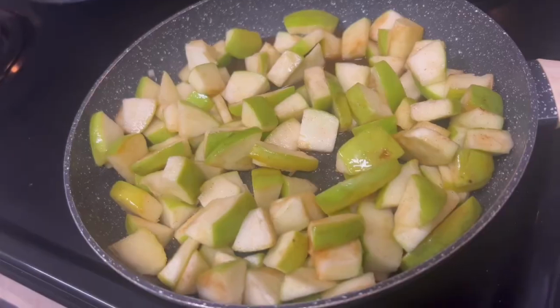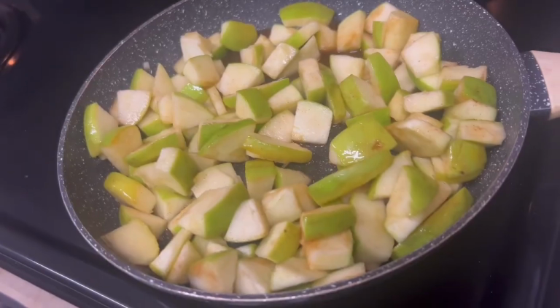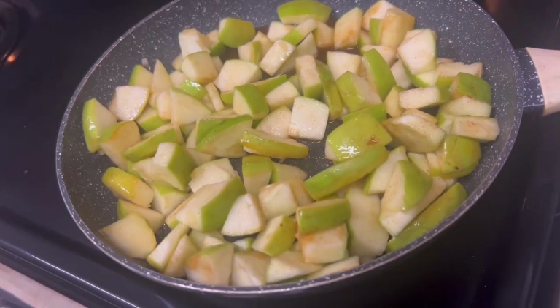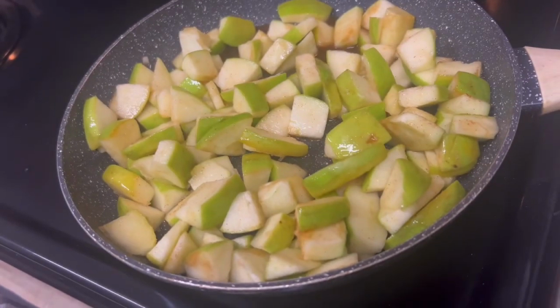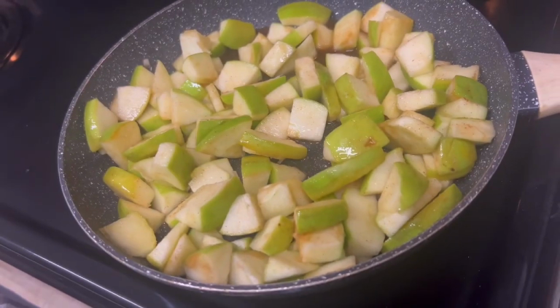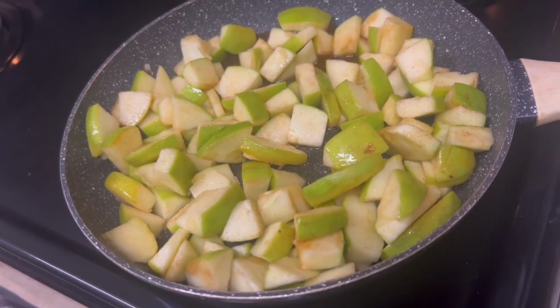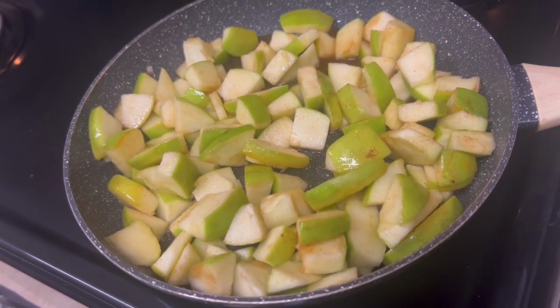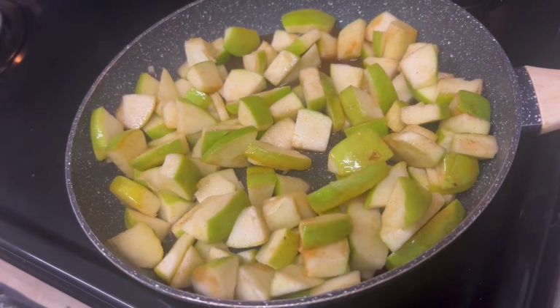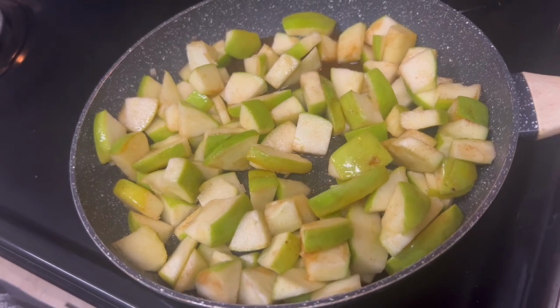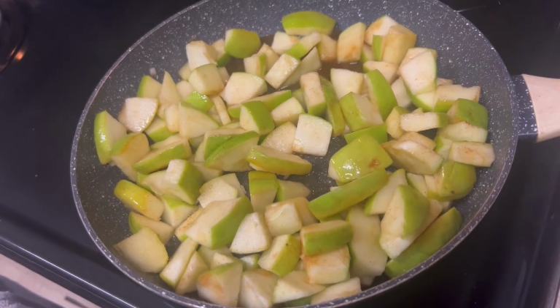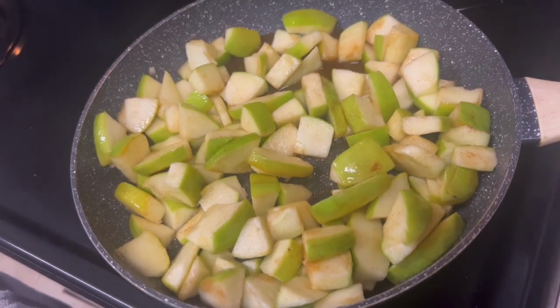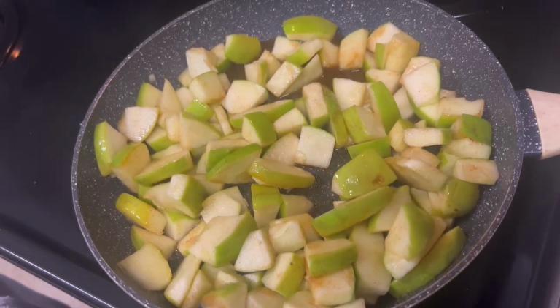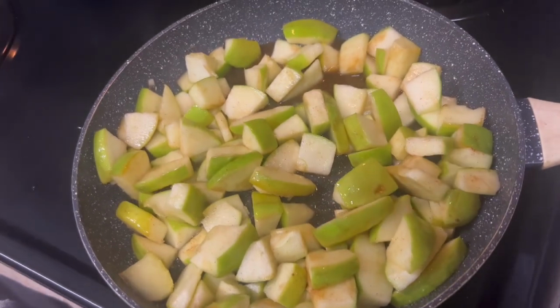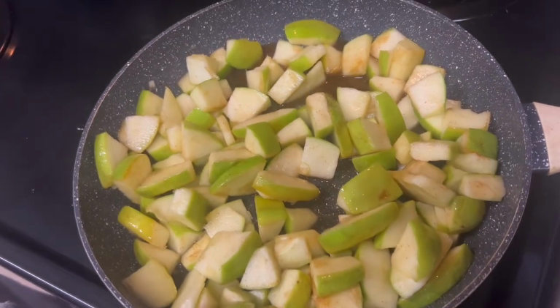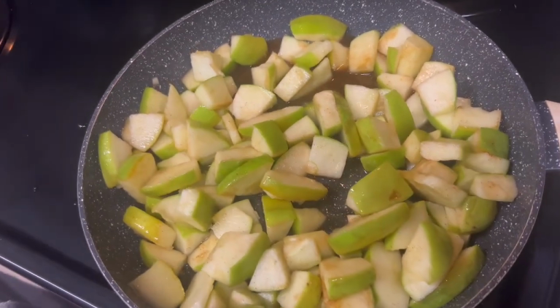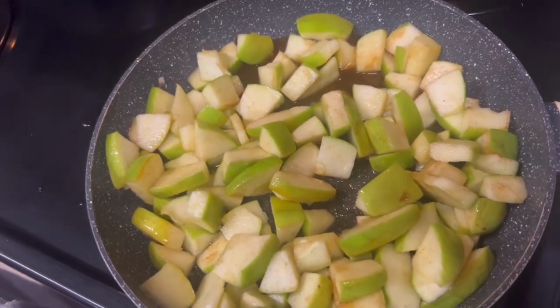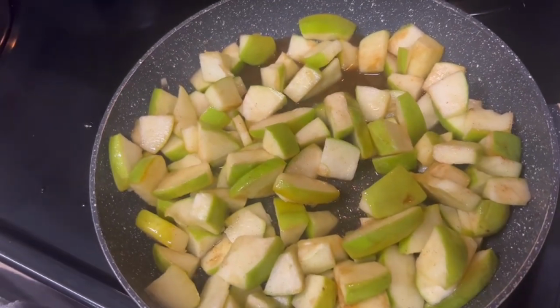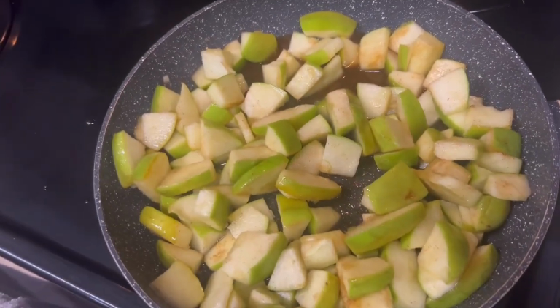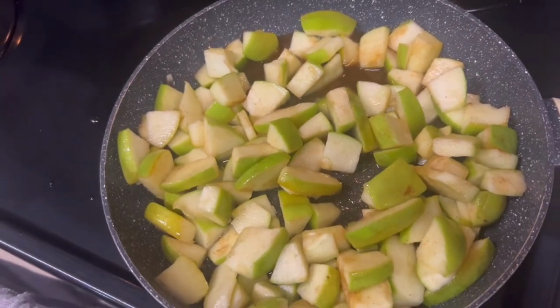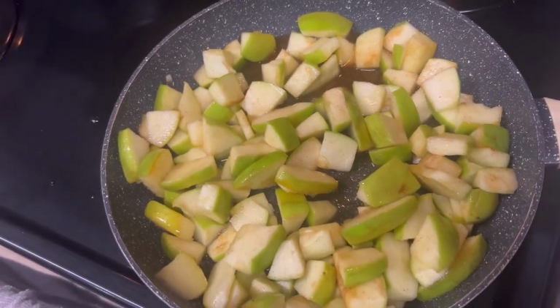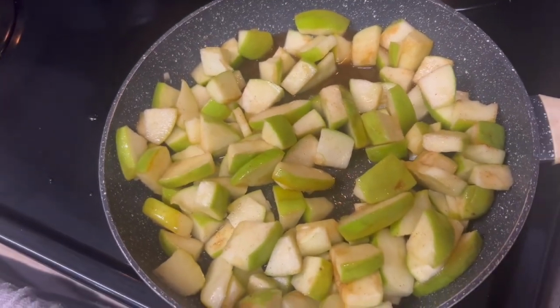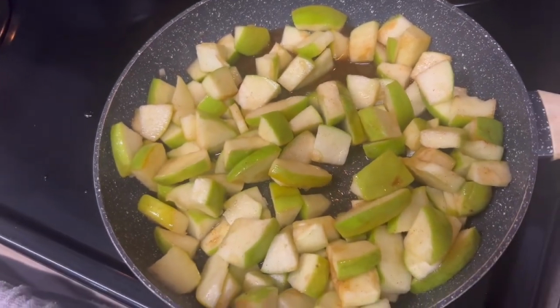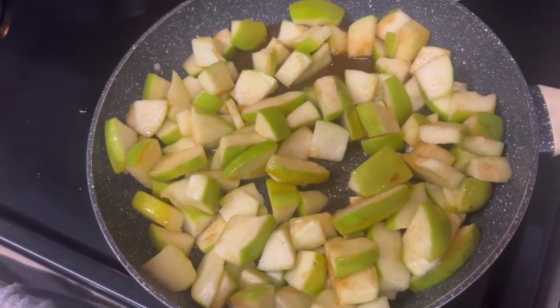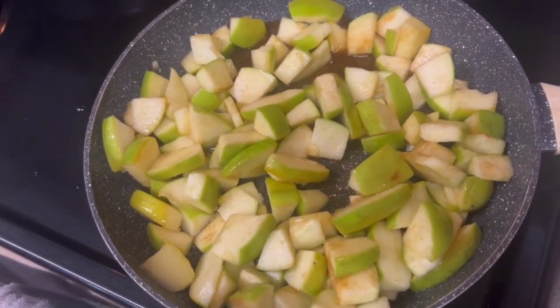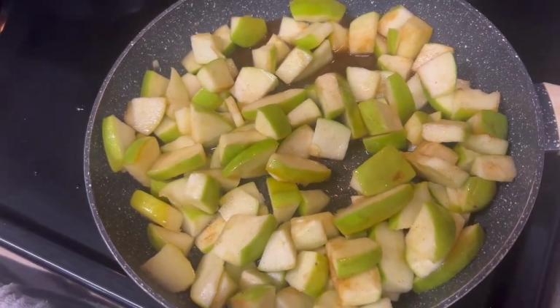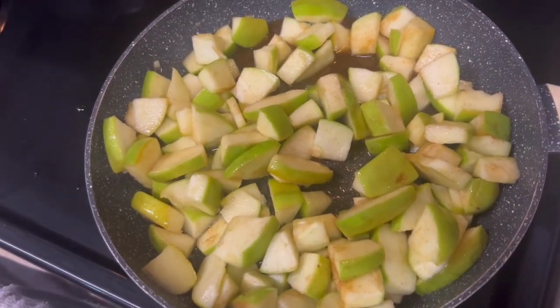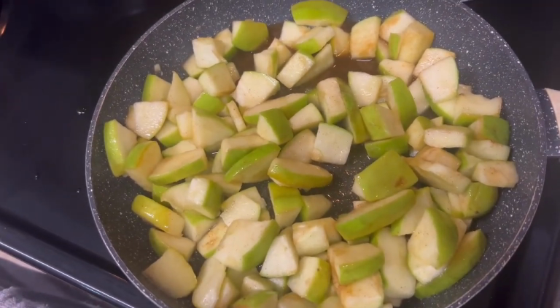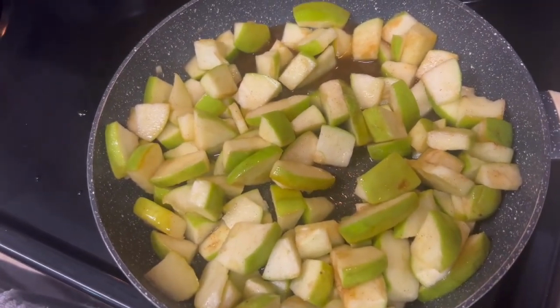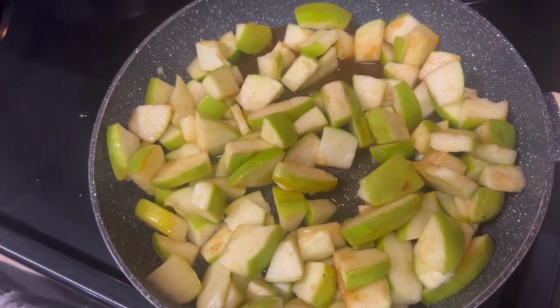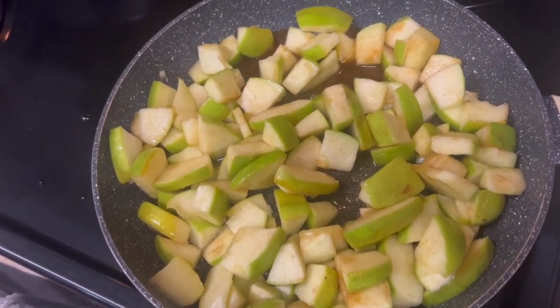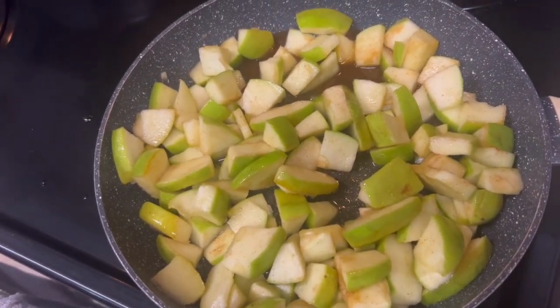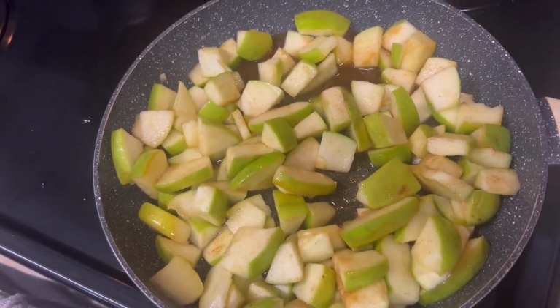It's not done yet, but just letting y'all see how it looks with everything all mixed up.